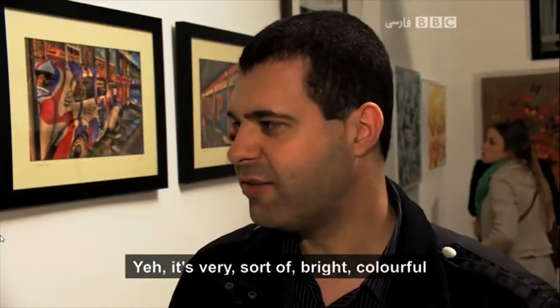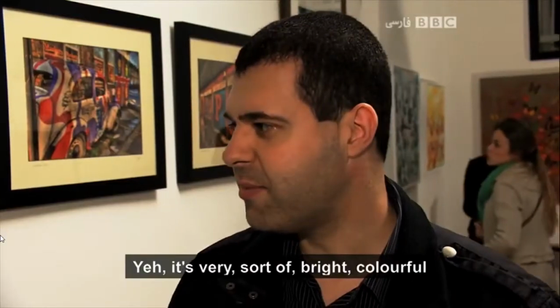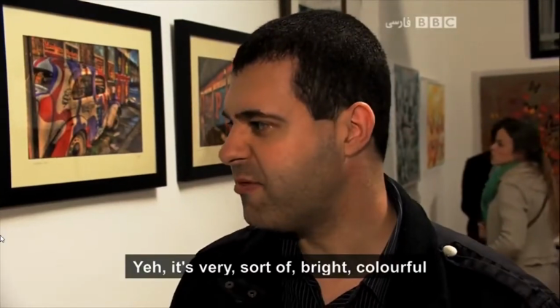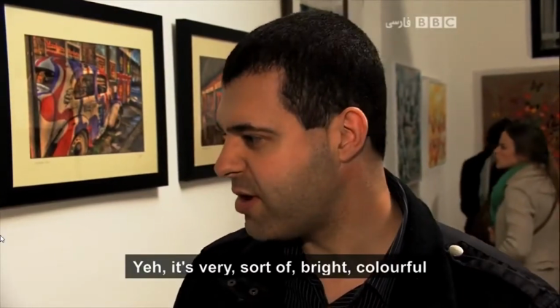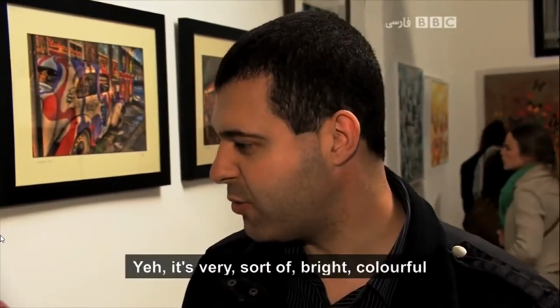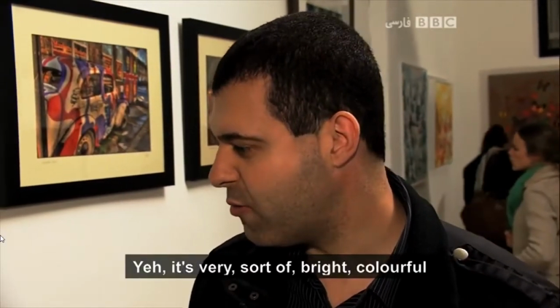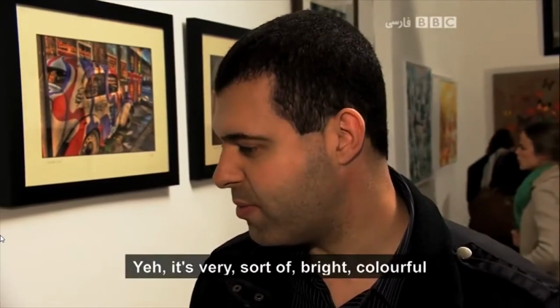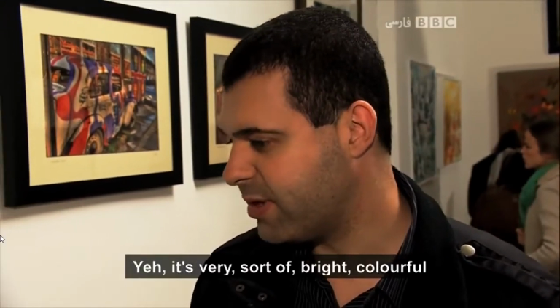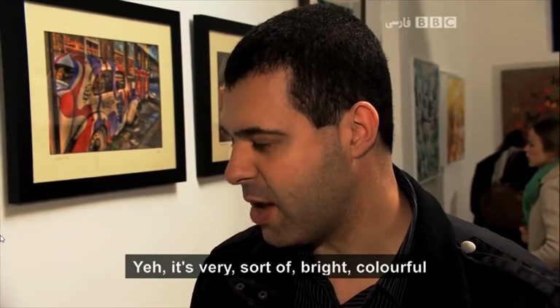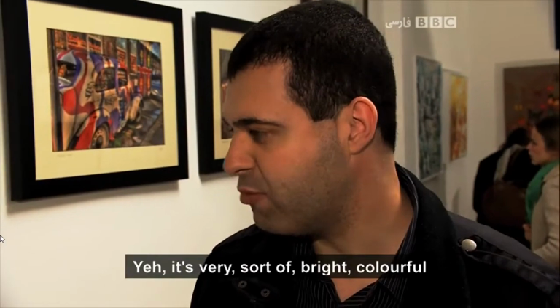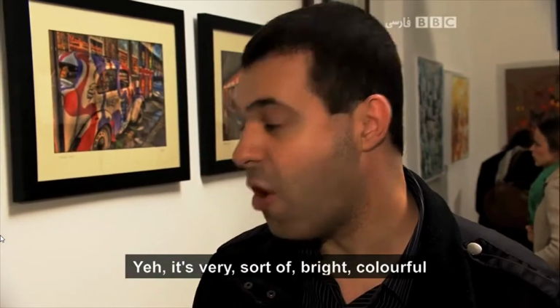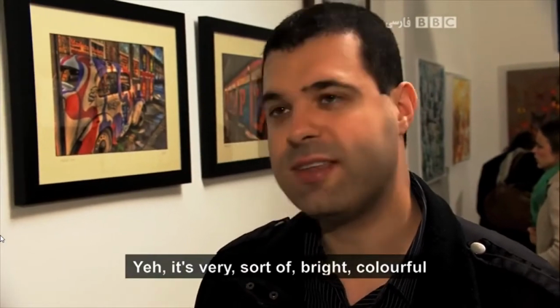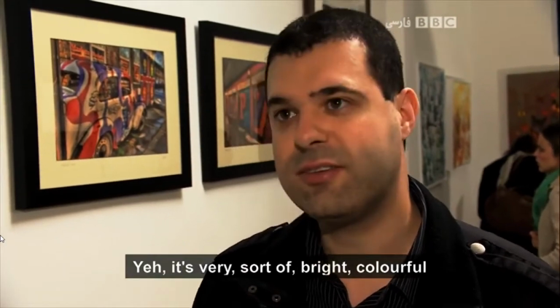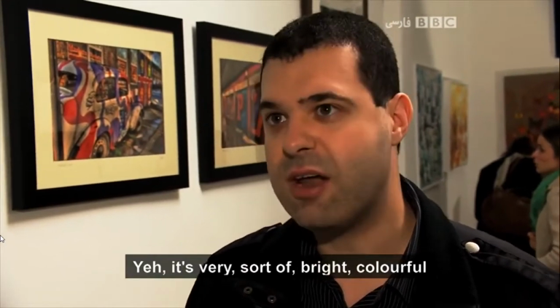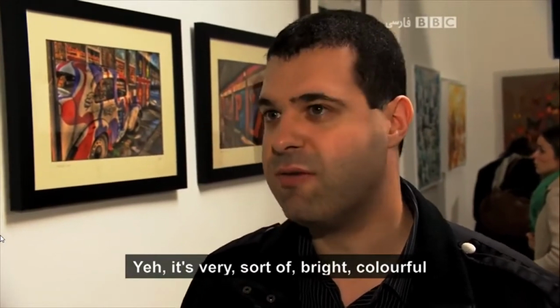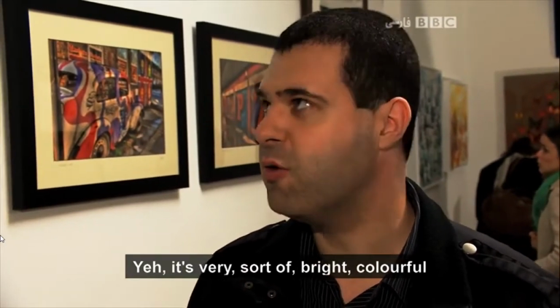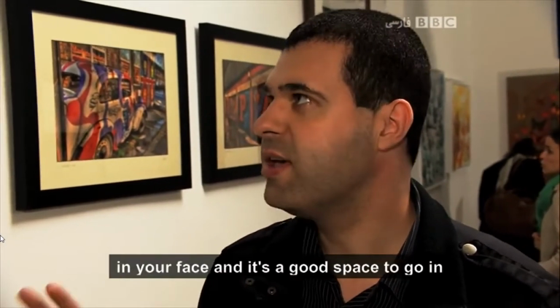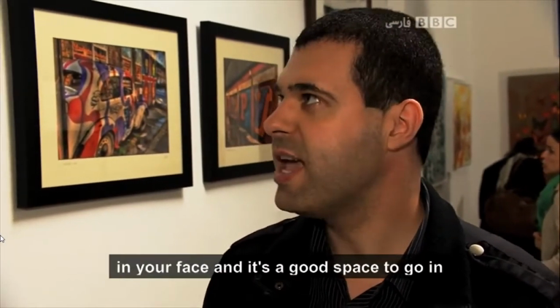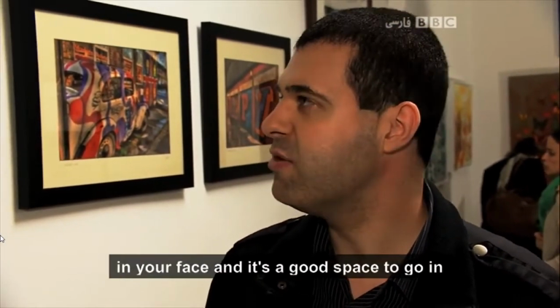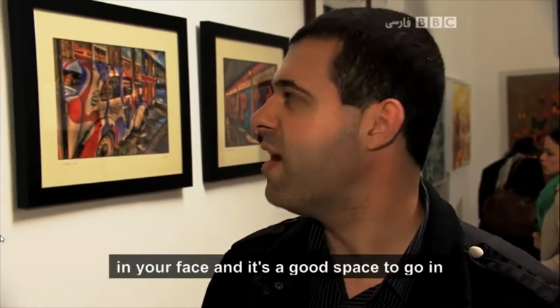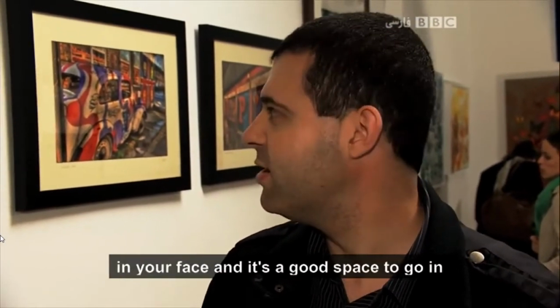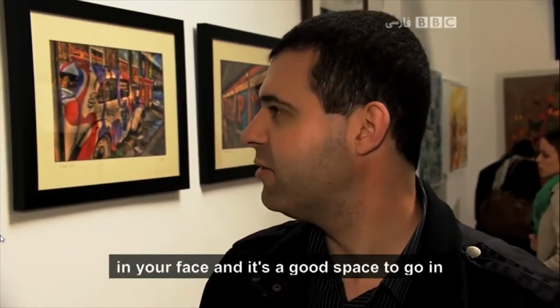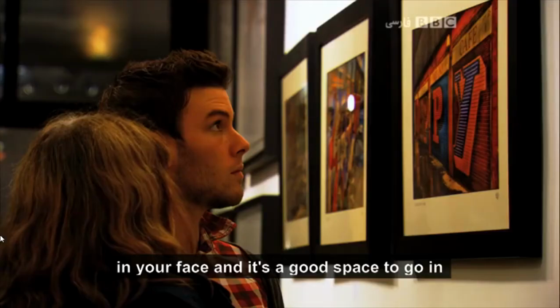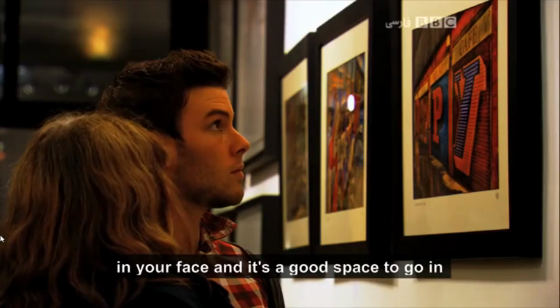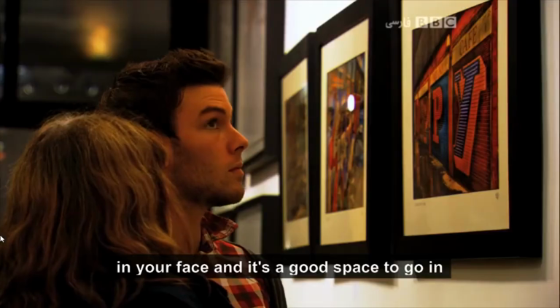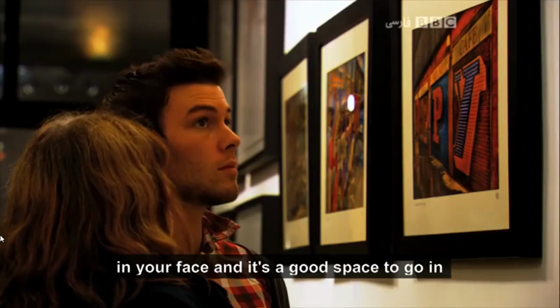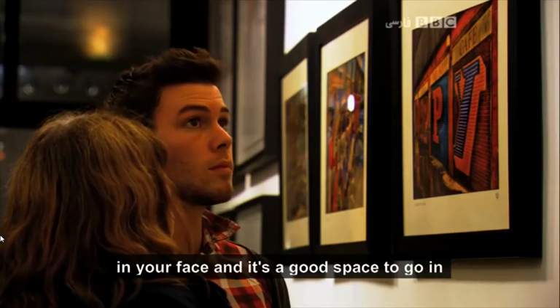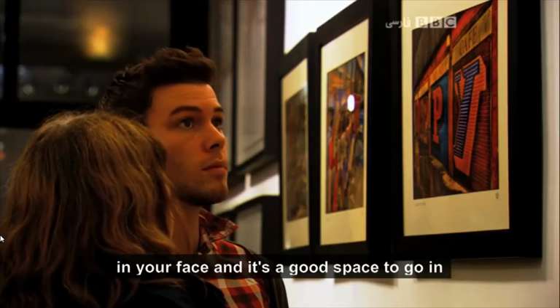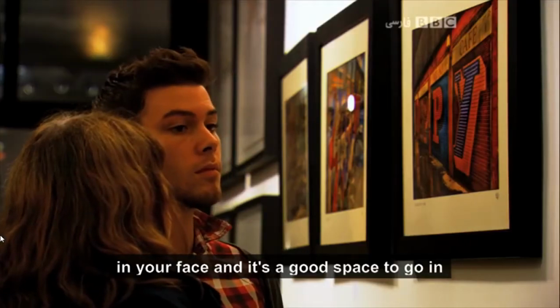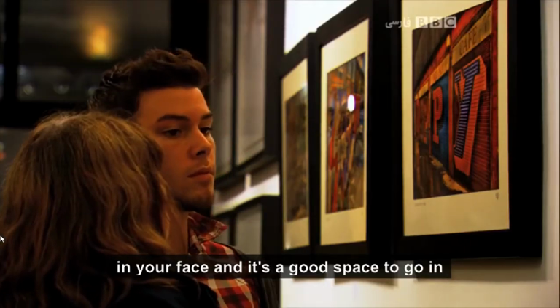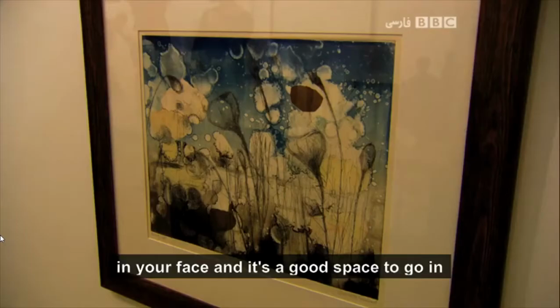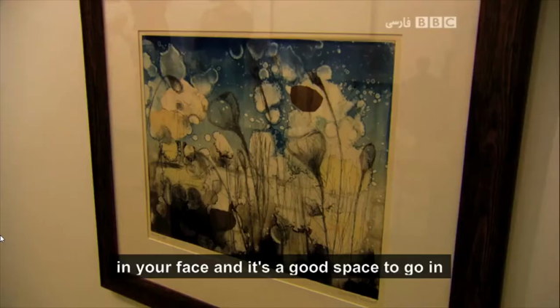It's very sort of bright, colourful, in-your-face. And it's a good space to sort of go in.